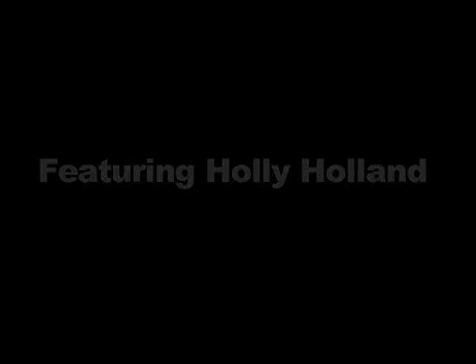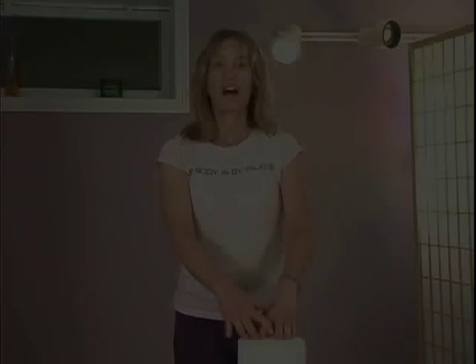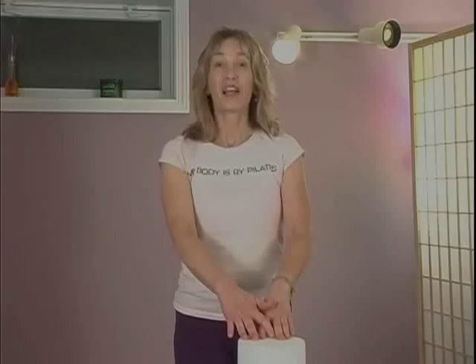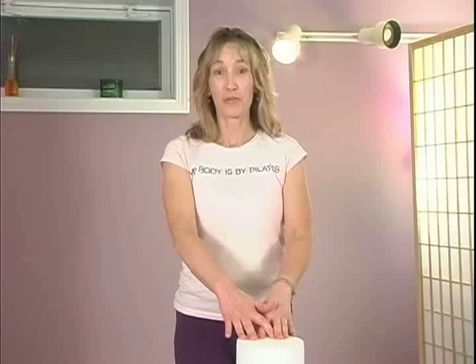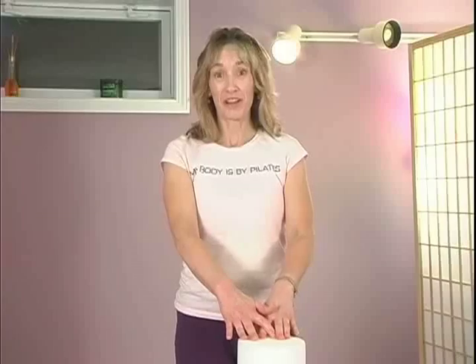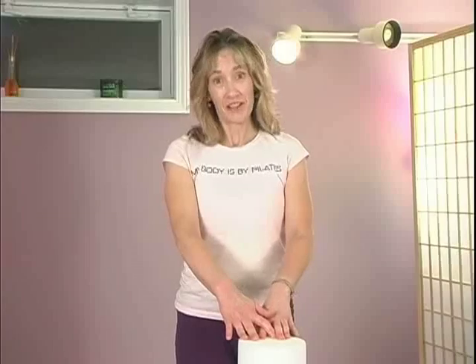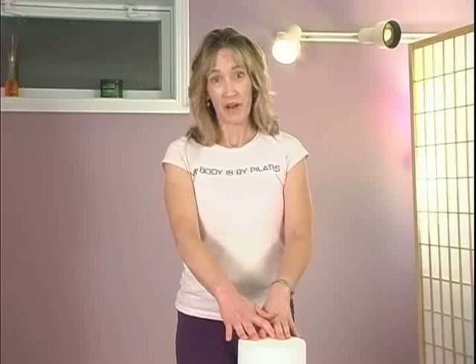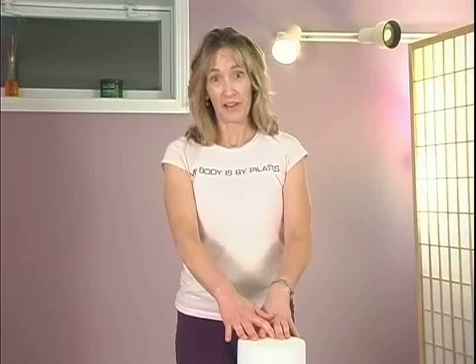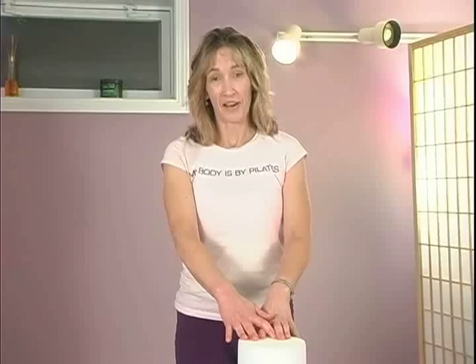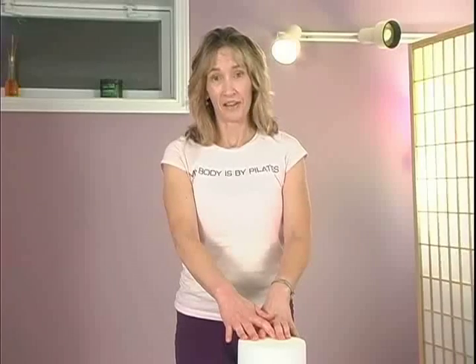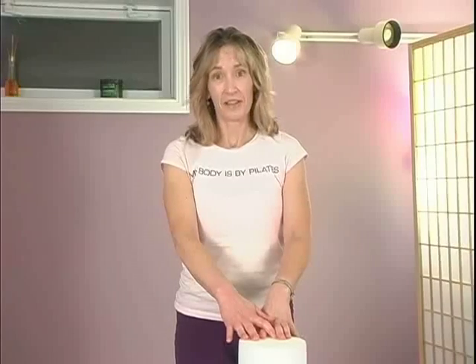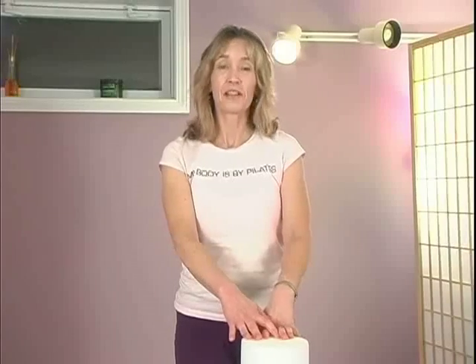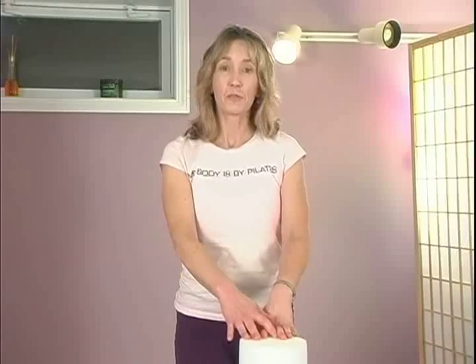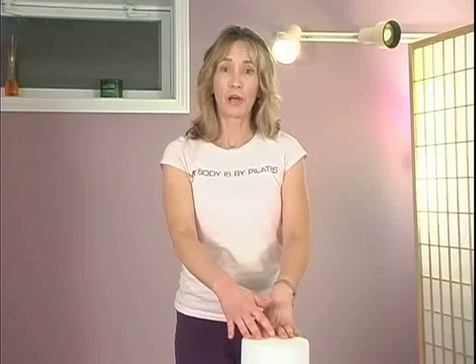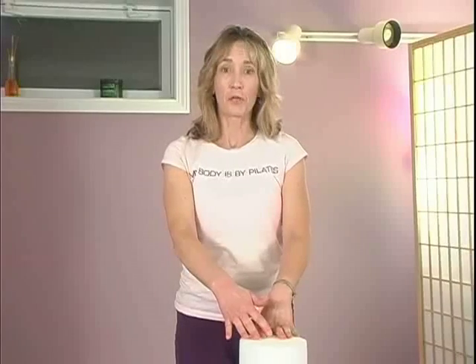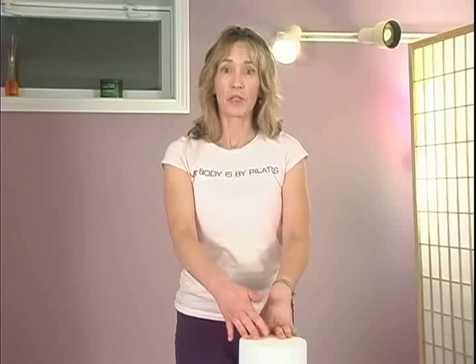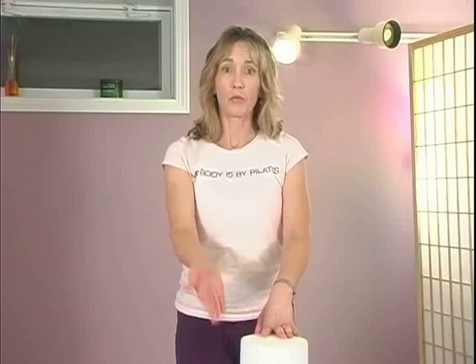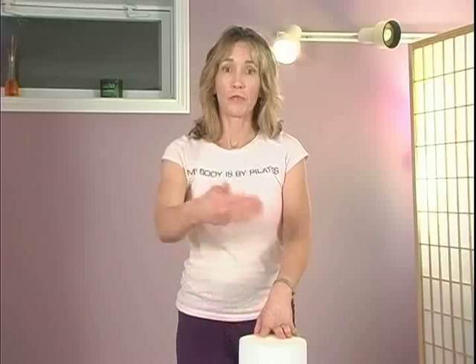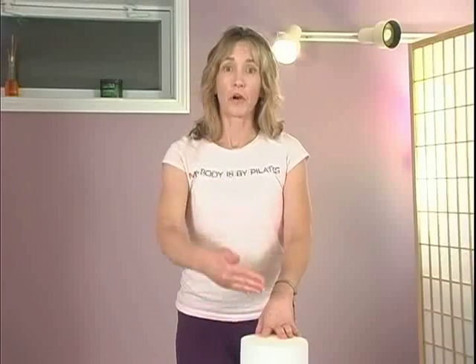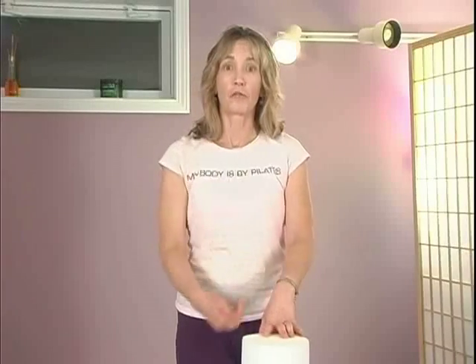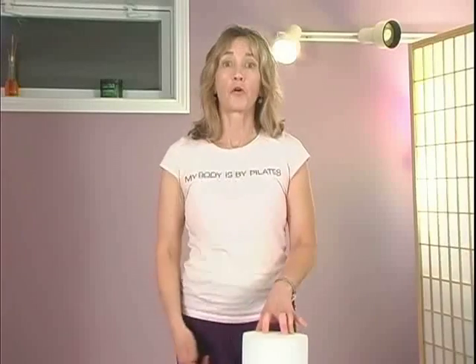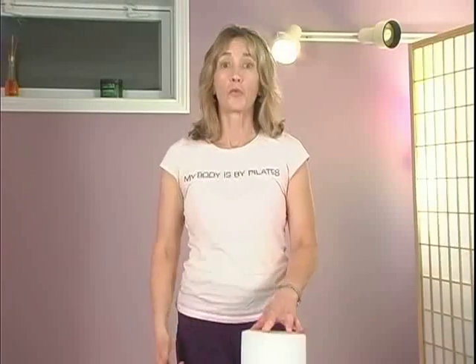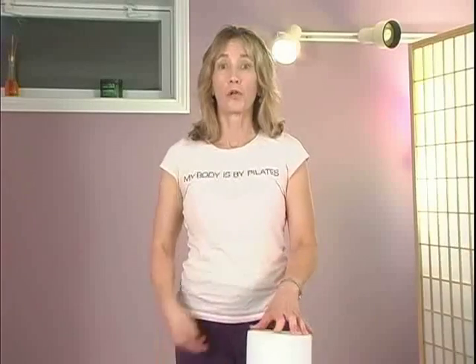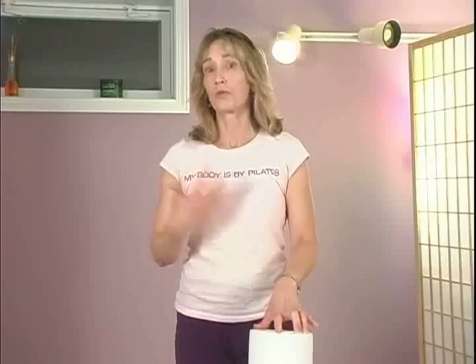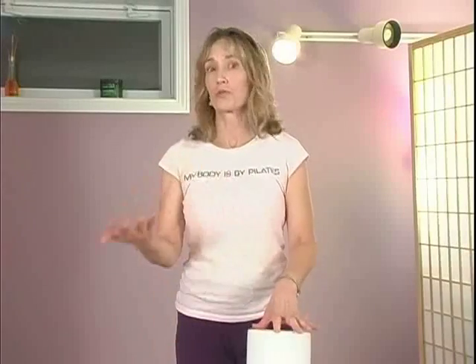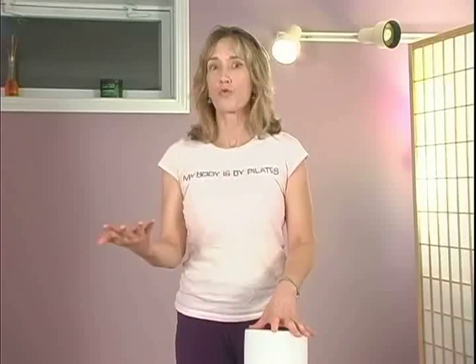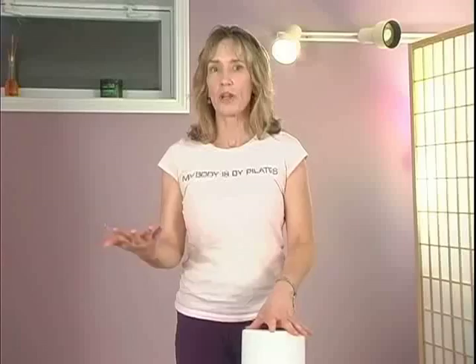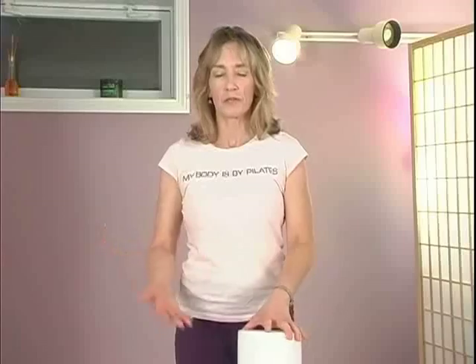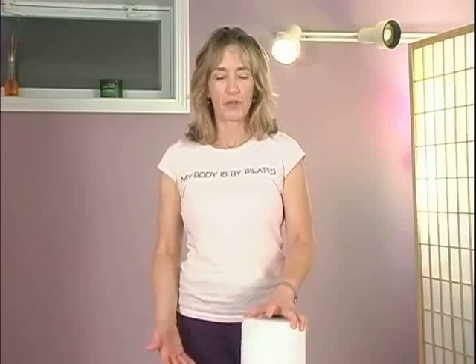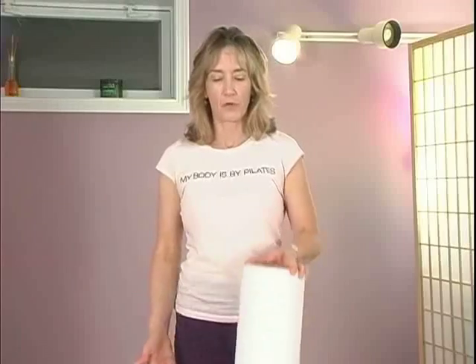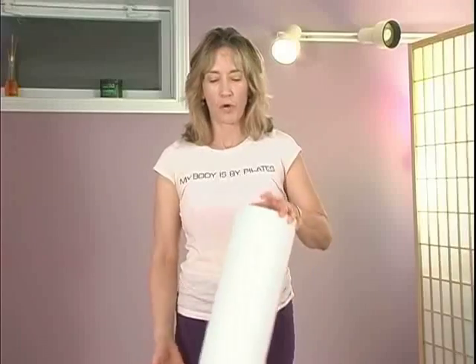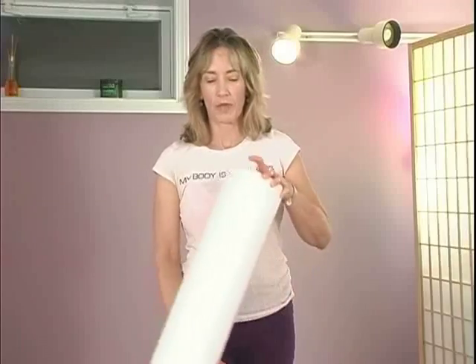Hi, everybody. I'm Holly Holland, and today's Pilates routine will involve a foam roller, which is a great piece of equipment.